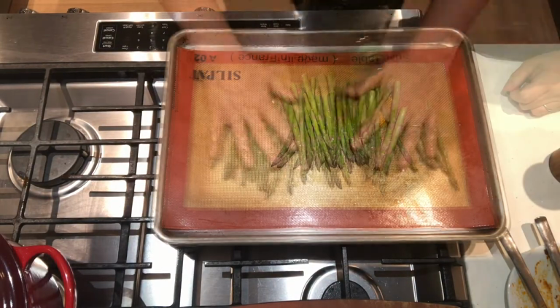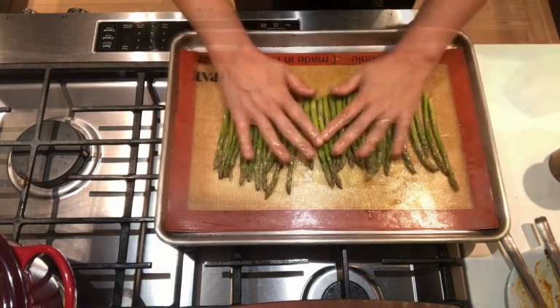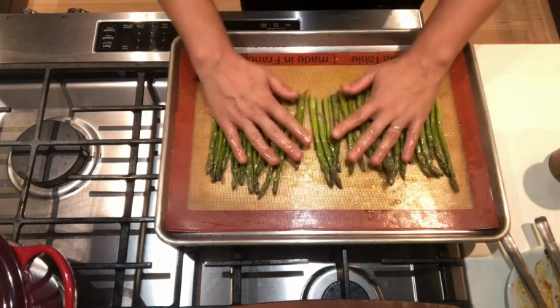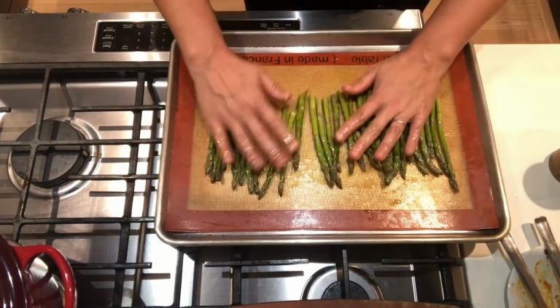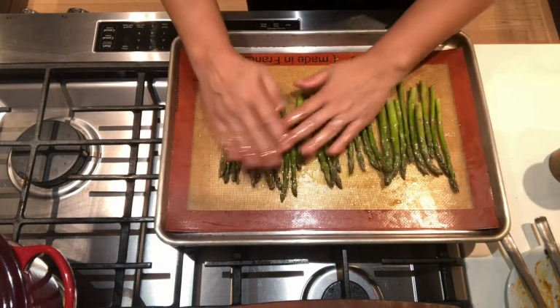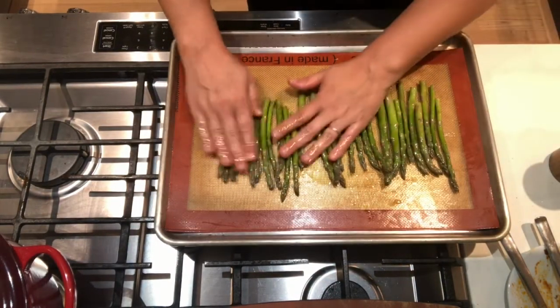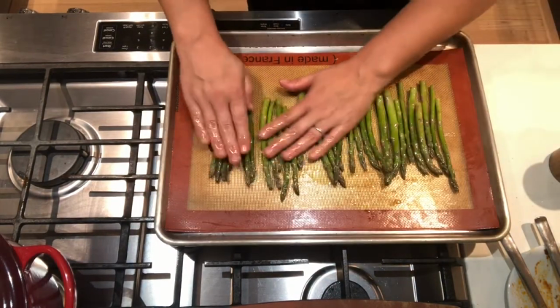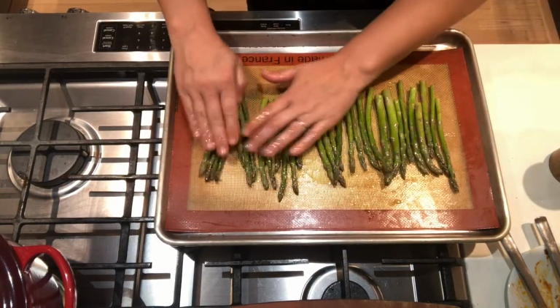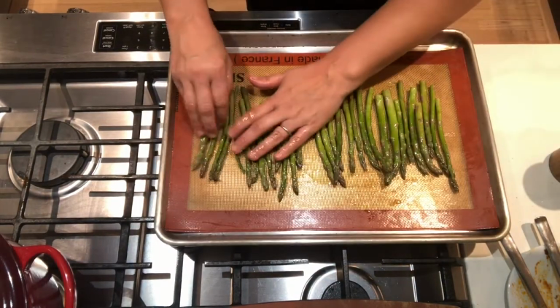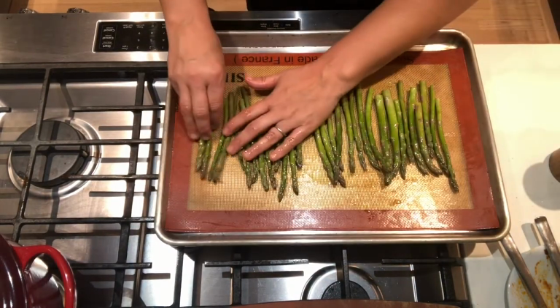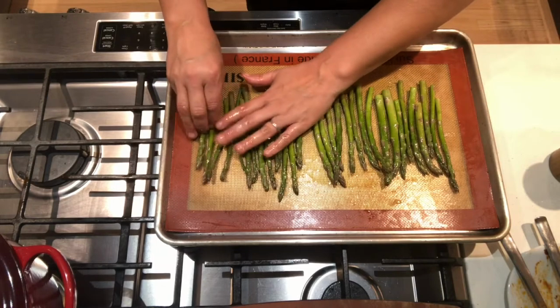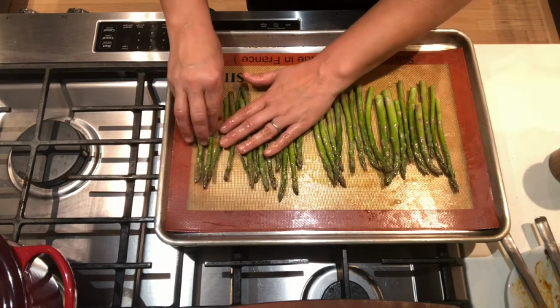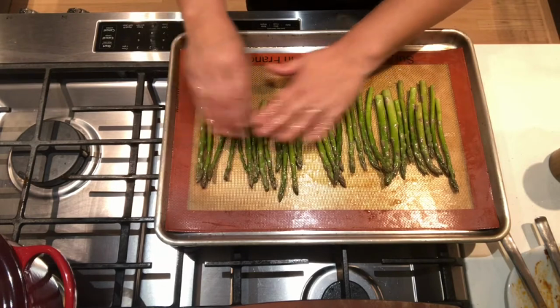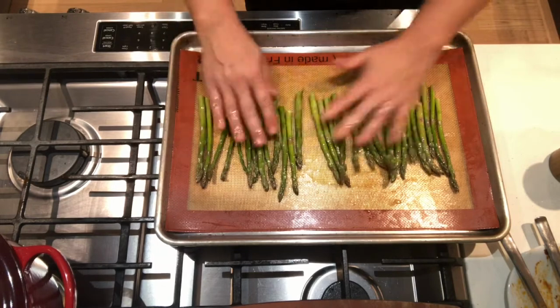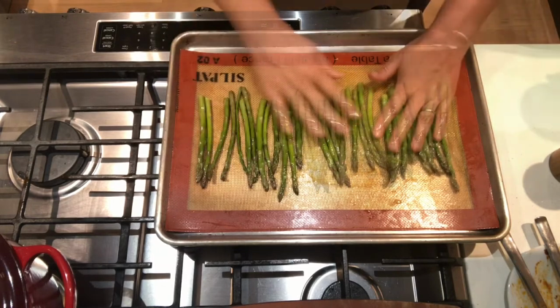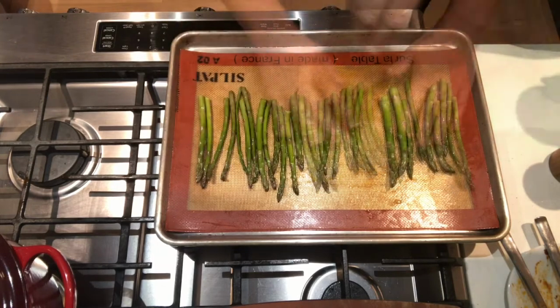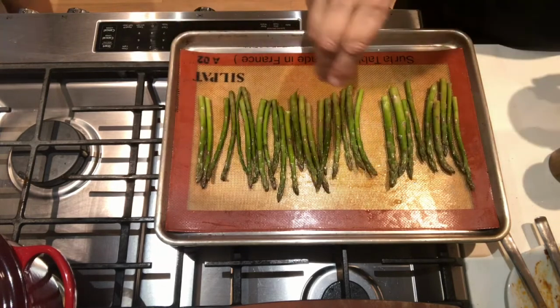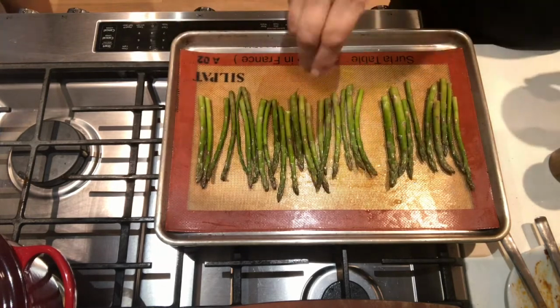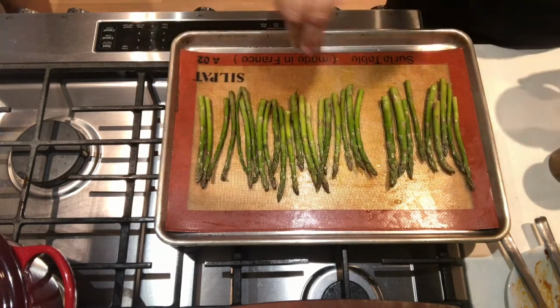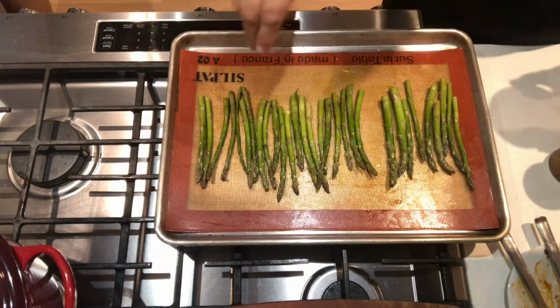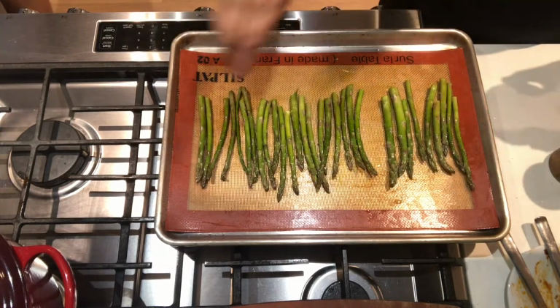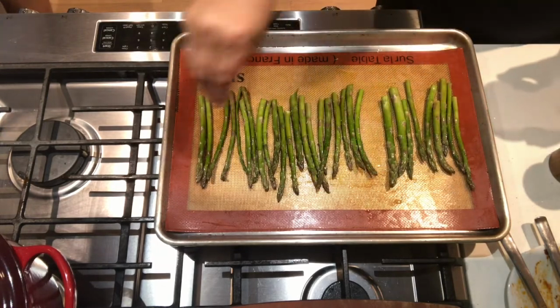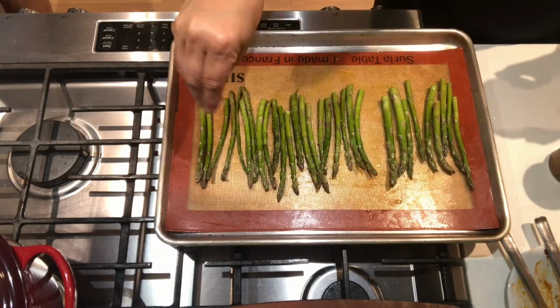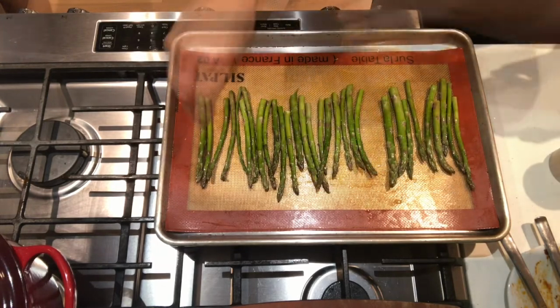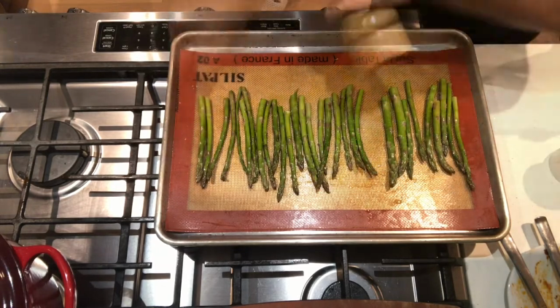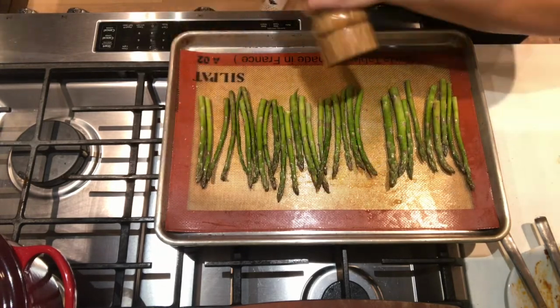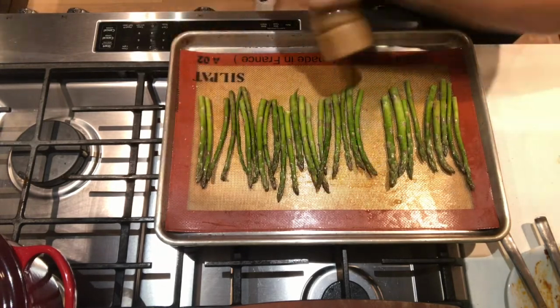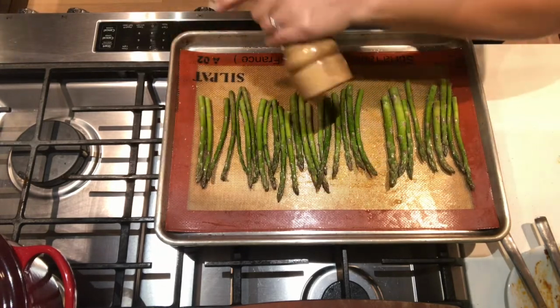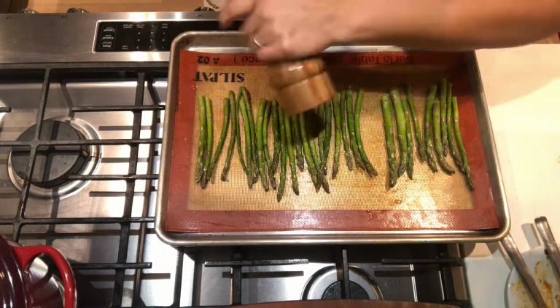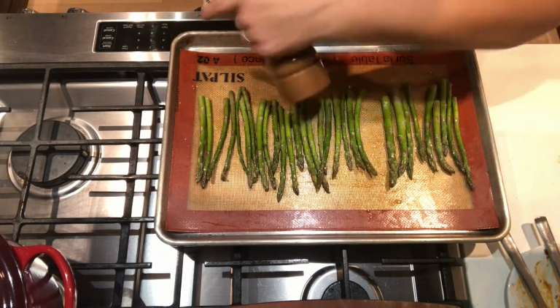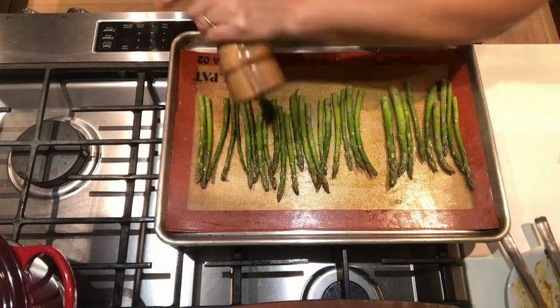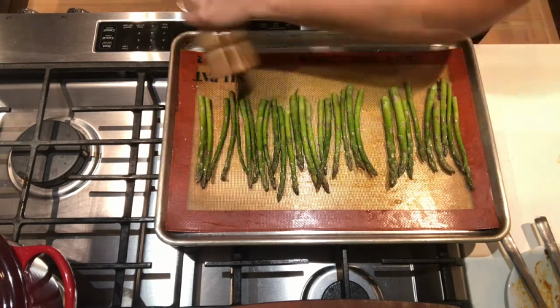For the asparagus, I'm just going to toss it in some olive oil, sprinkle with some salt and pepper, and throw it into a 375-degree oven. I'll let that cook while I get my polenta ready.